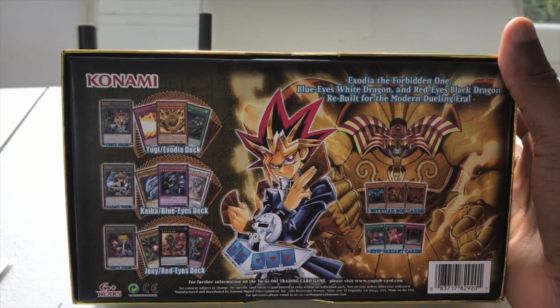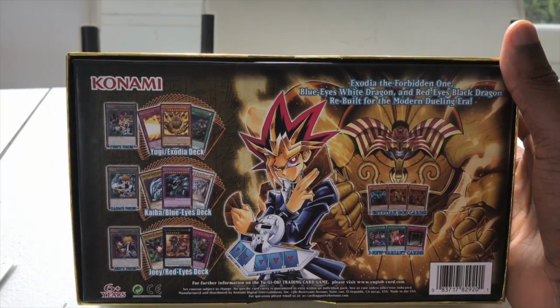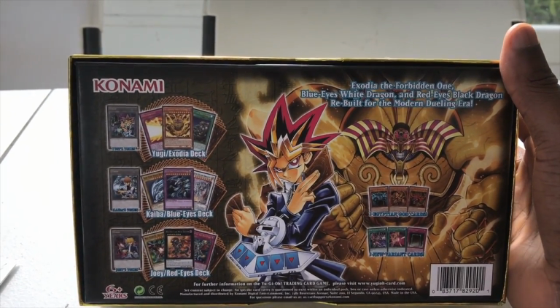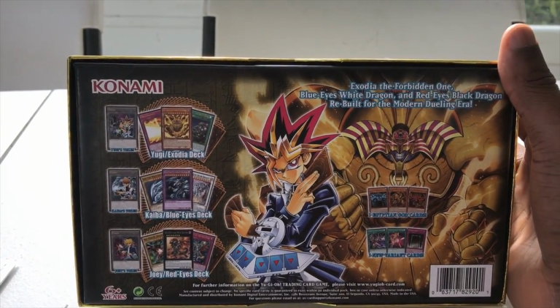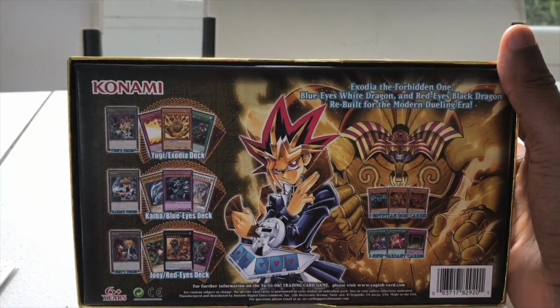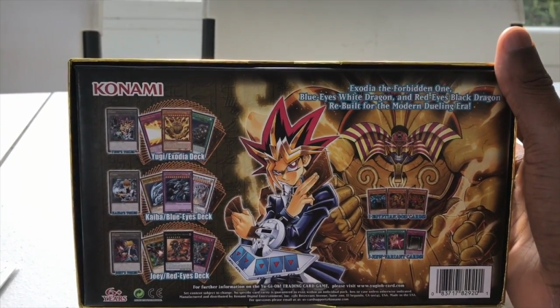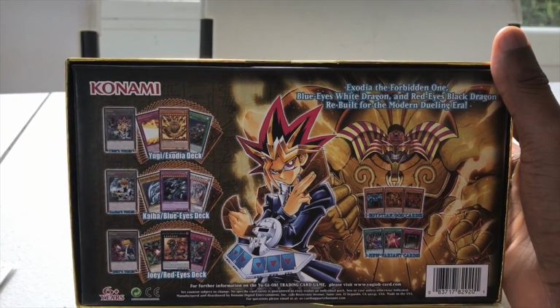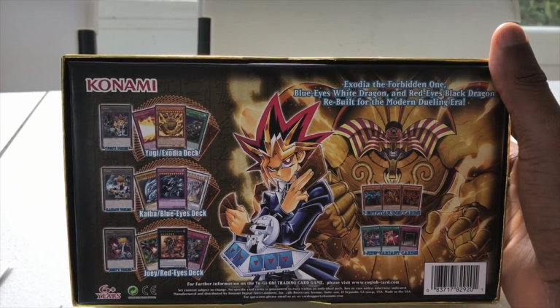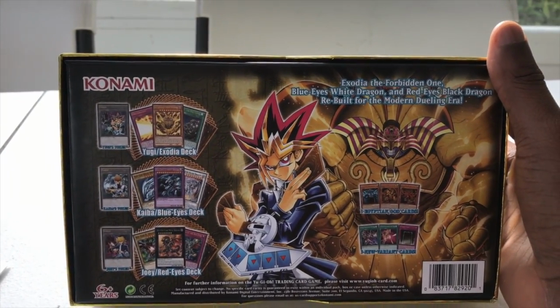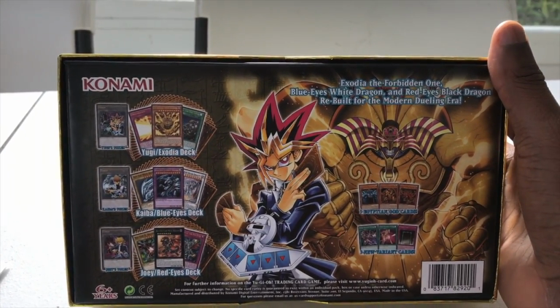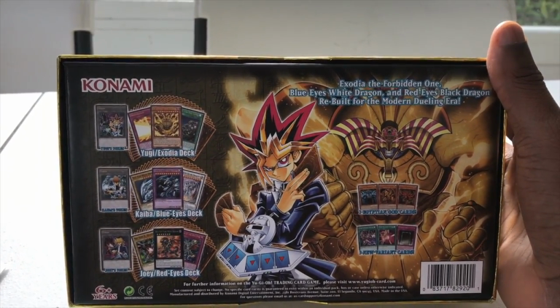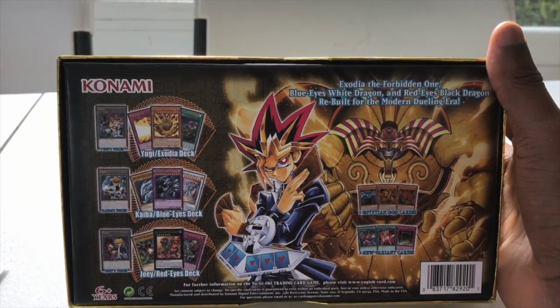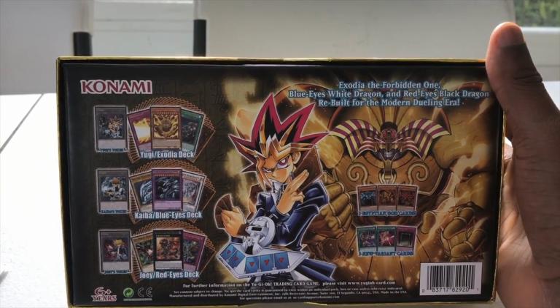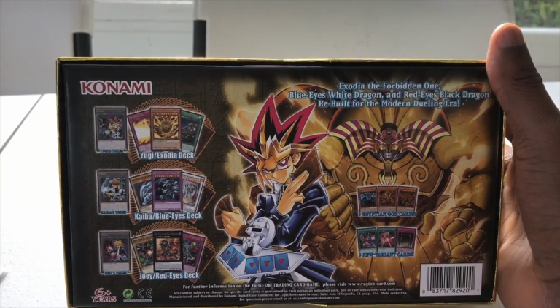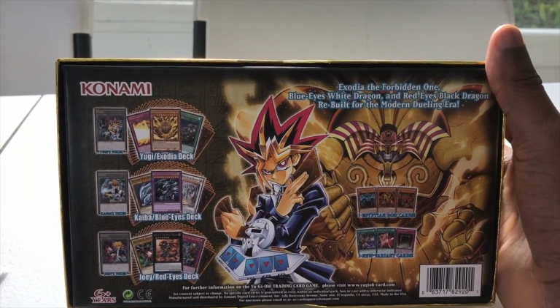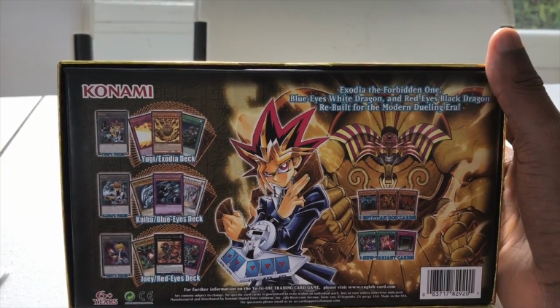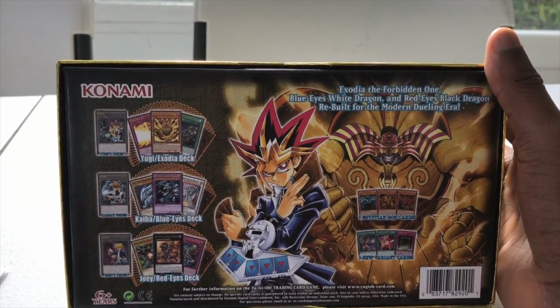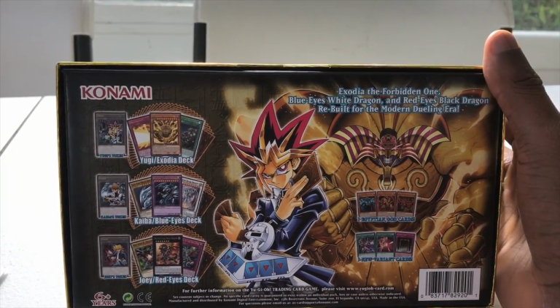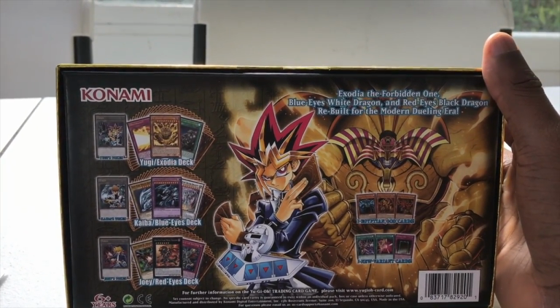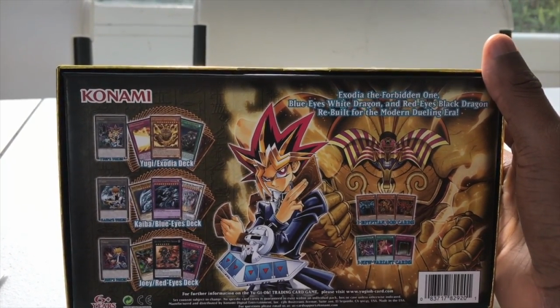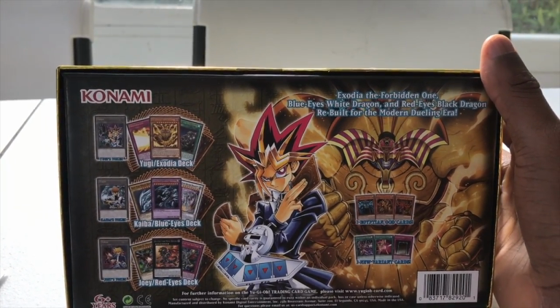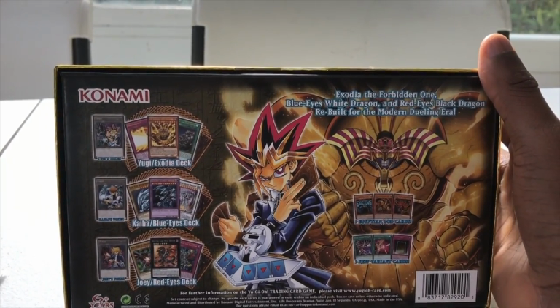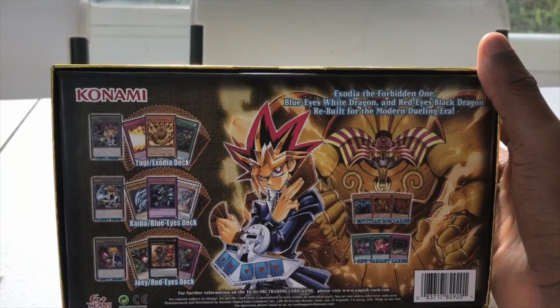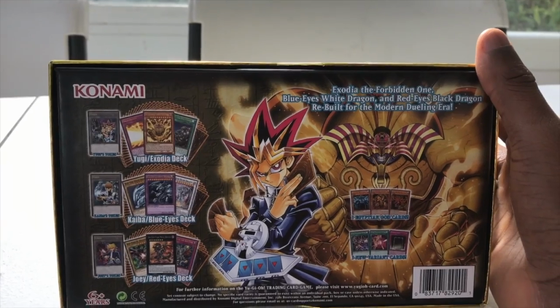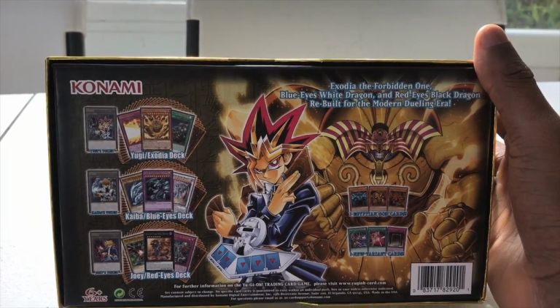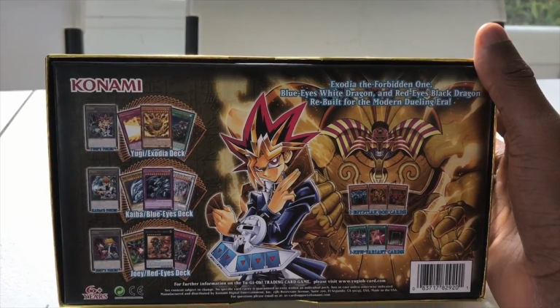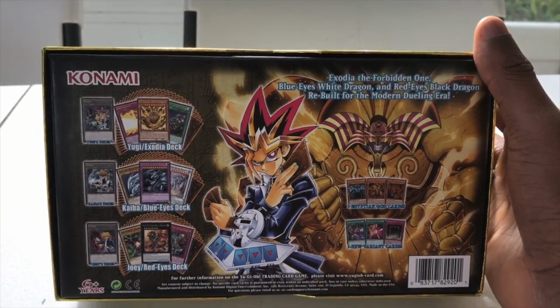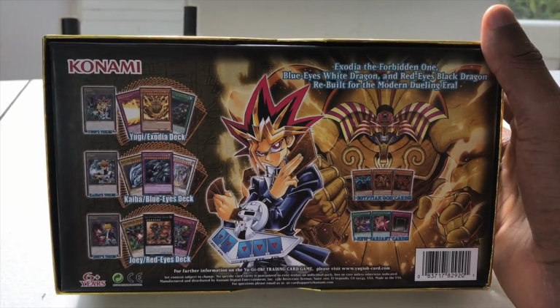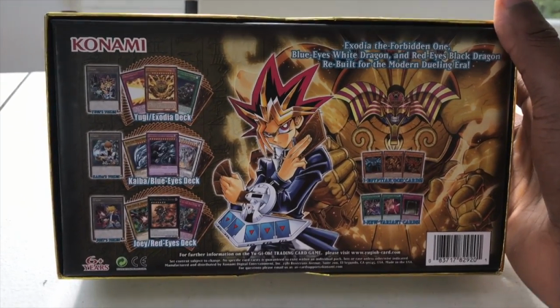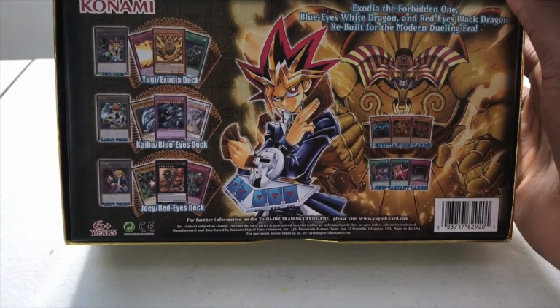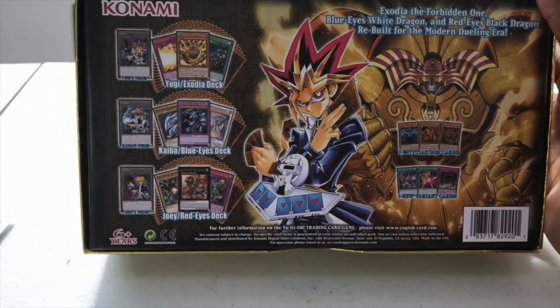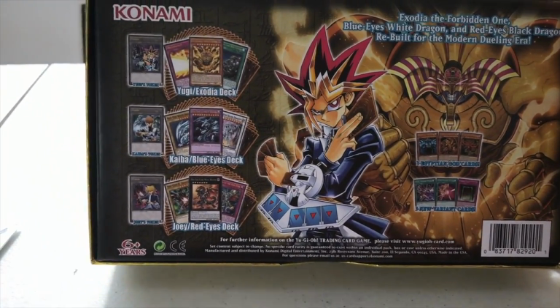Konami. Yugi Exodia deck, Kaiba Blue Eyes deck, and Joey Red Eyes deck. Exodia the Forbidden One, Blue Eyes White Dragon, and Red Eyes Black Dragon — rebuilt for the modern dueling era.